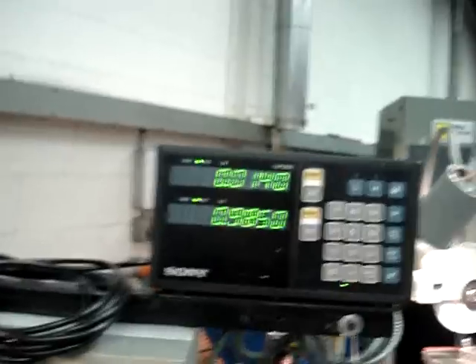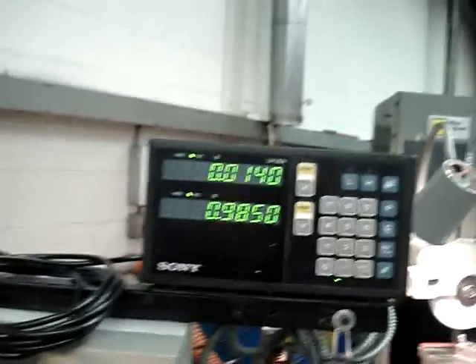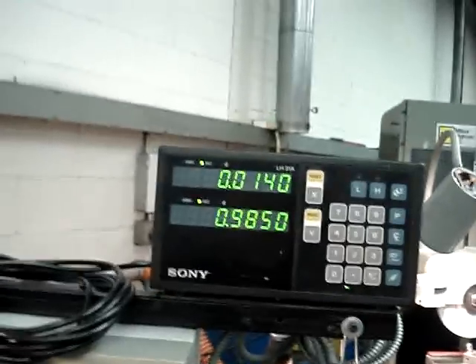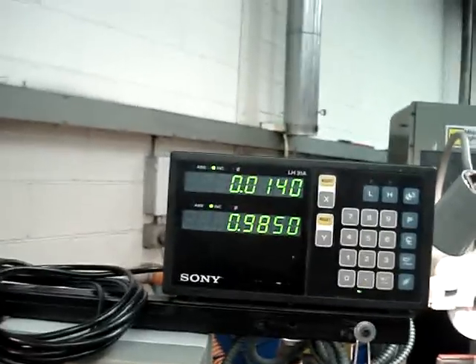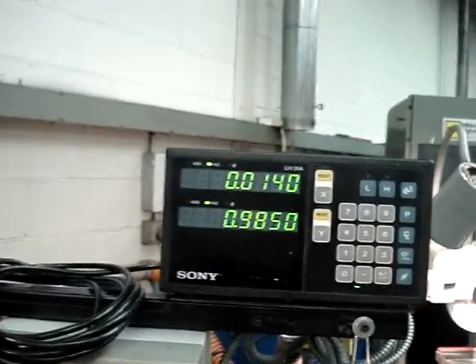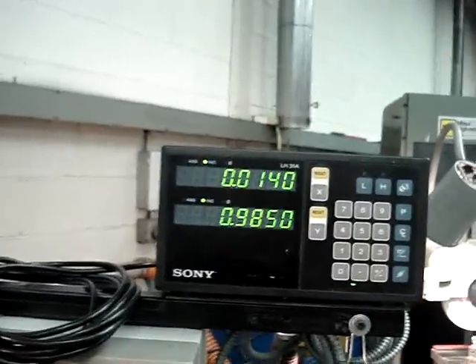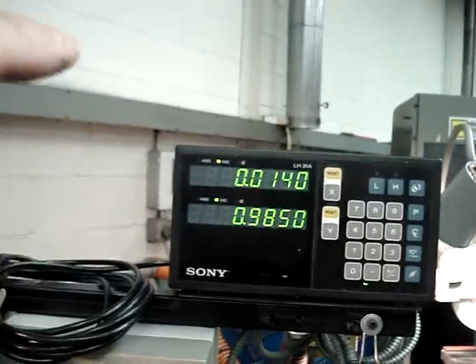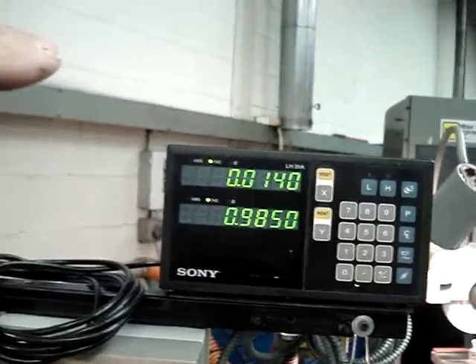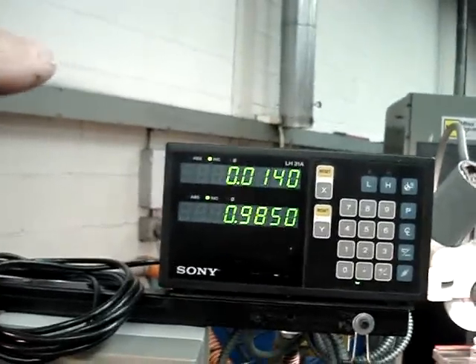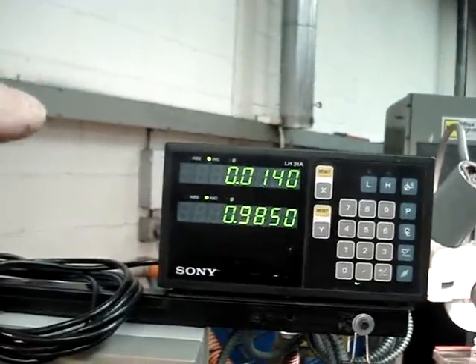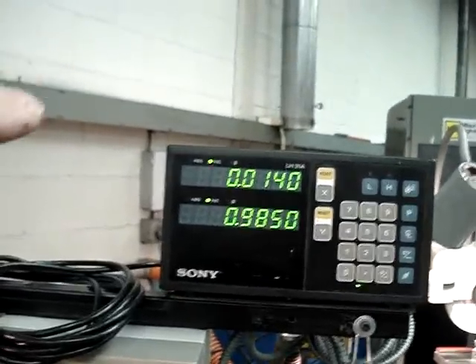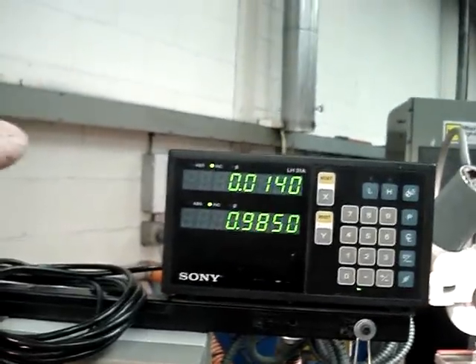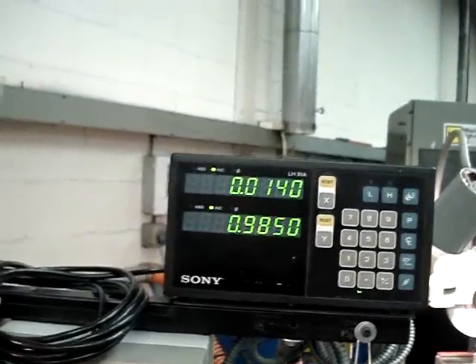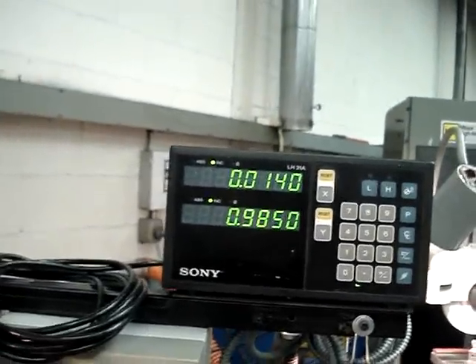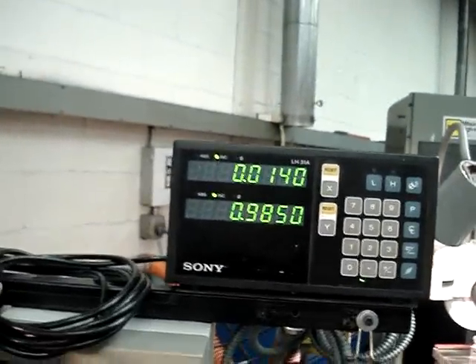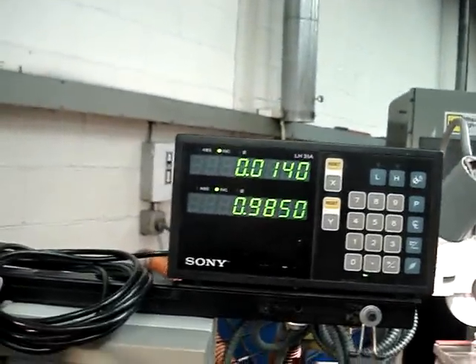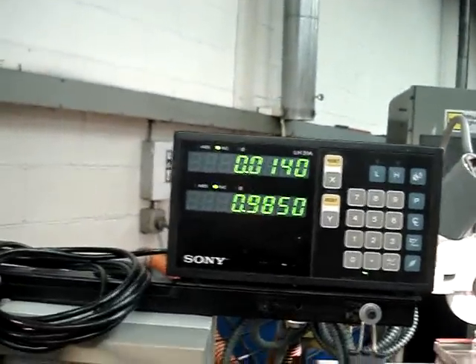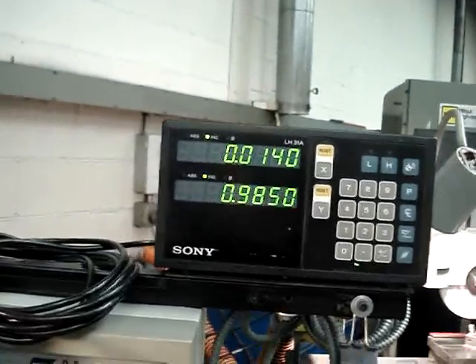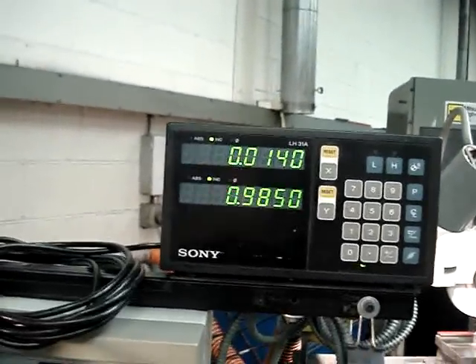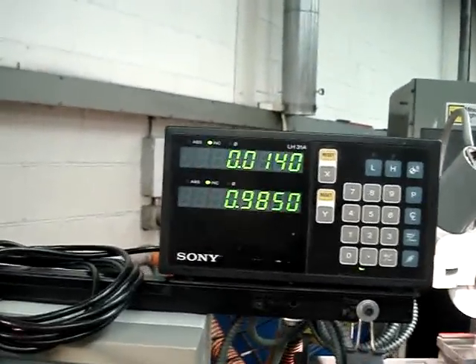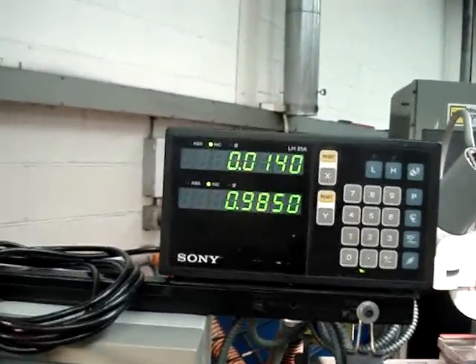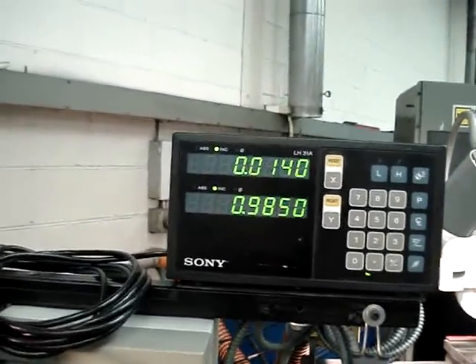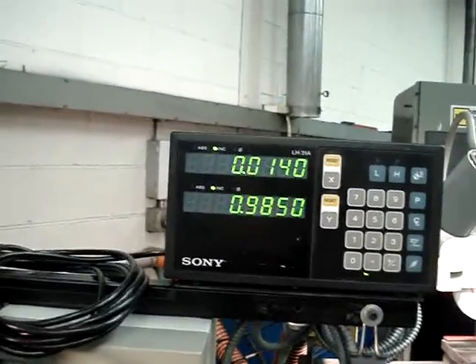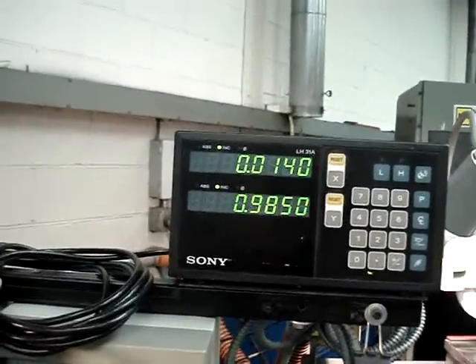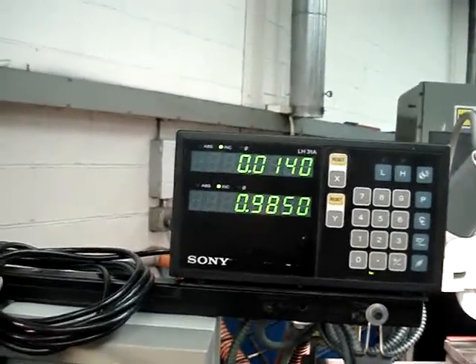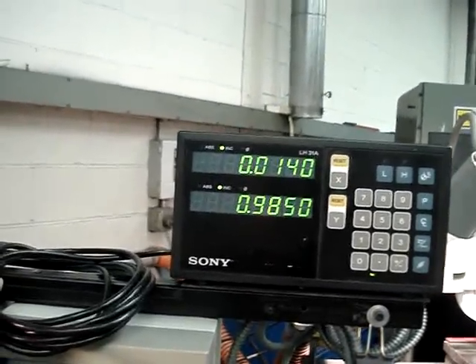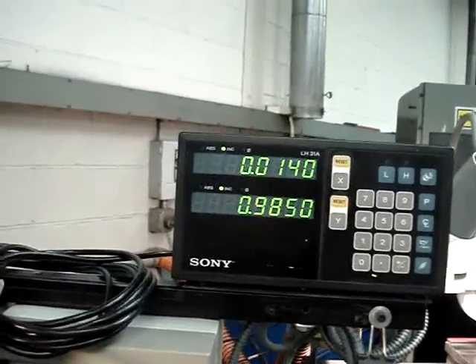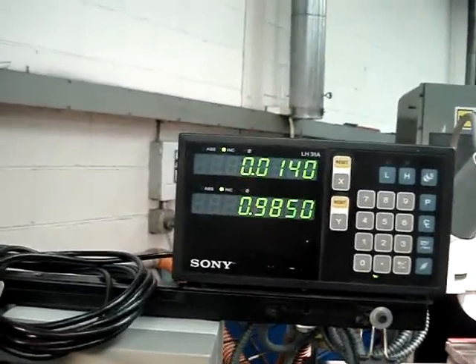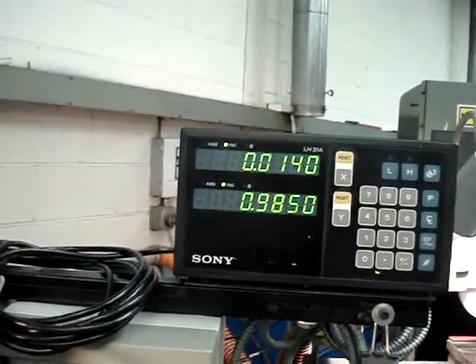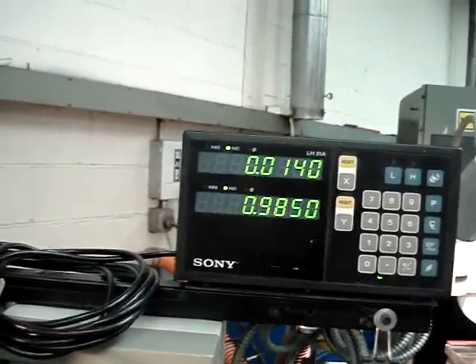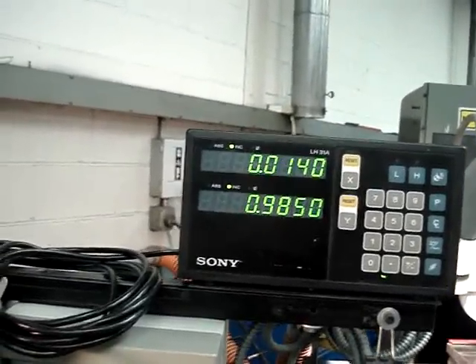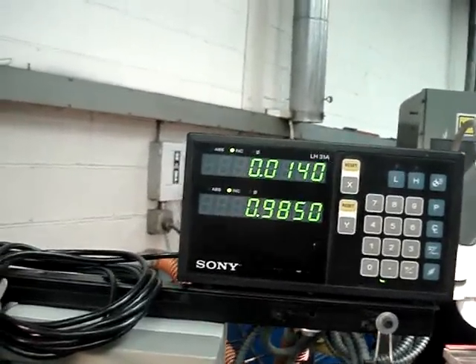Make sure you took off the 14 thousandths, and right there you have your finished dimension.